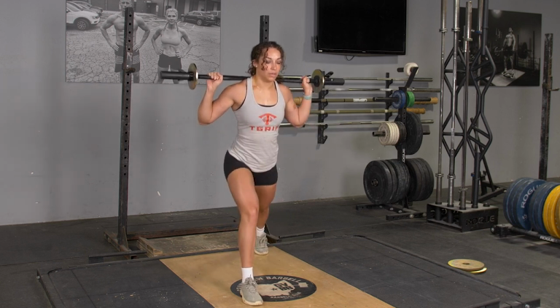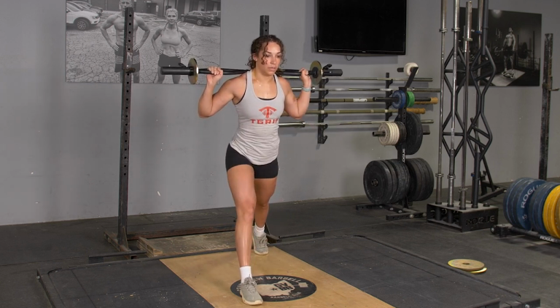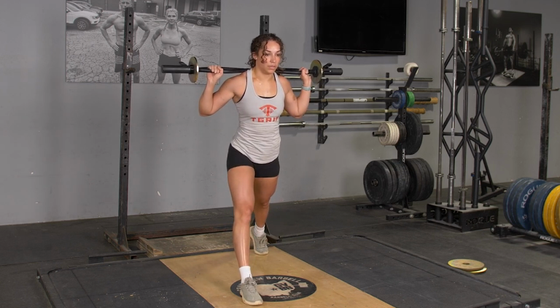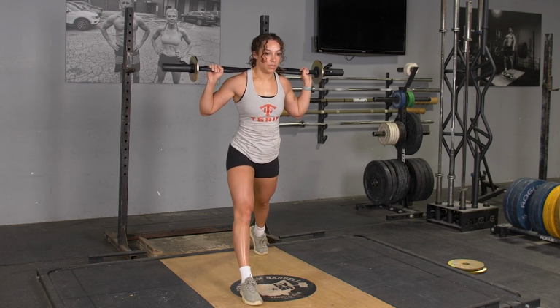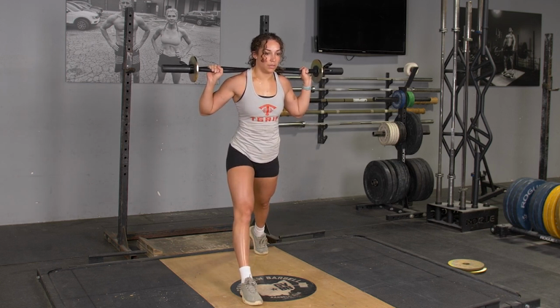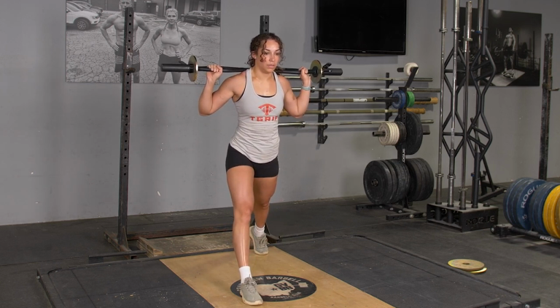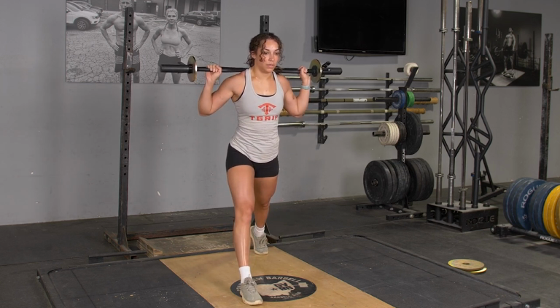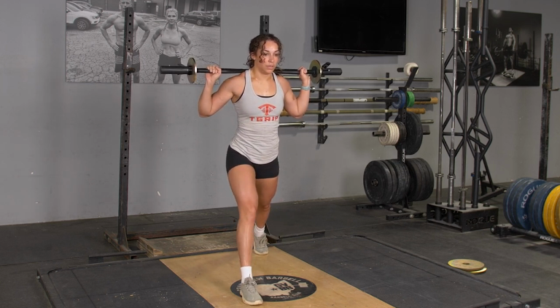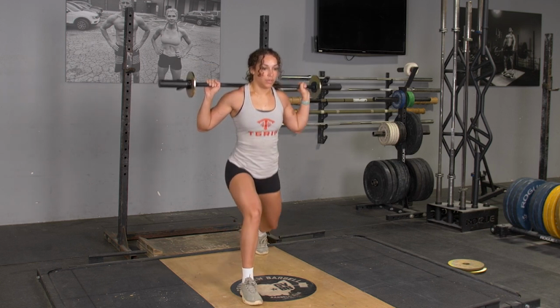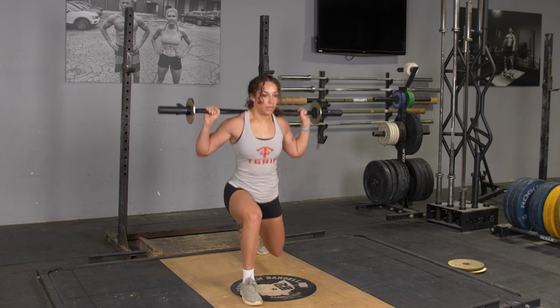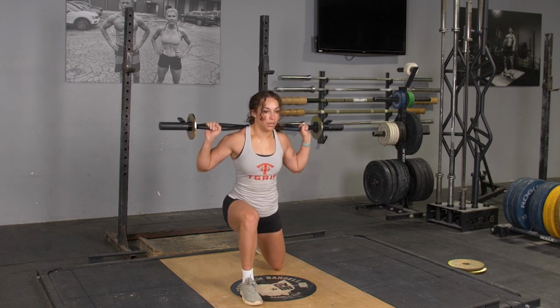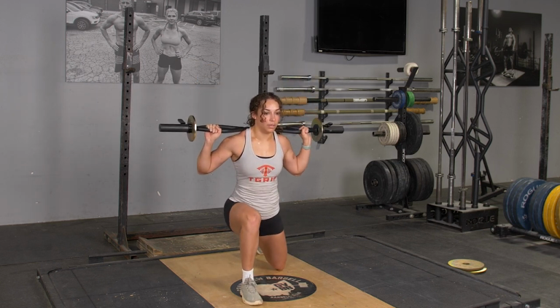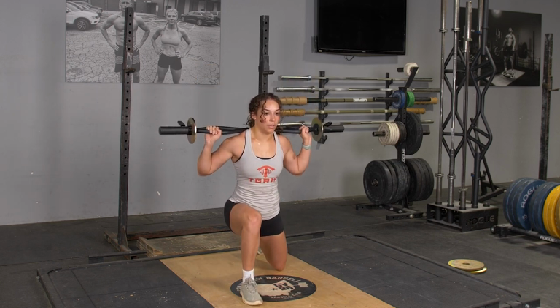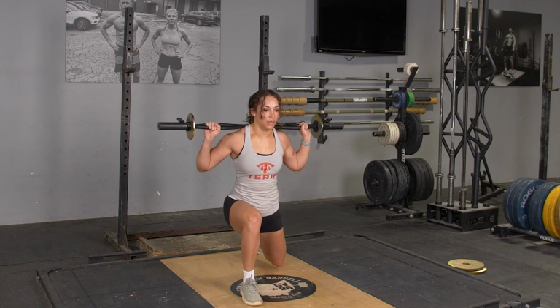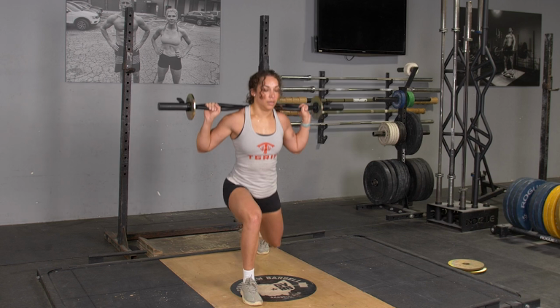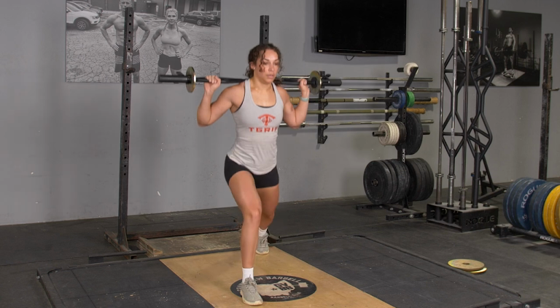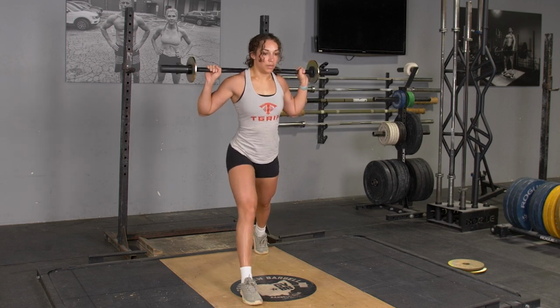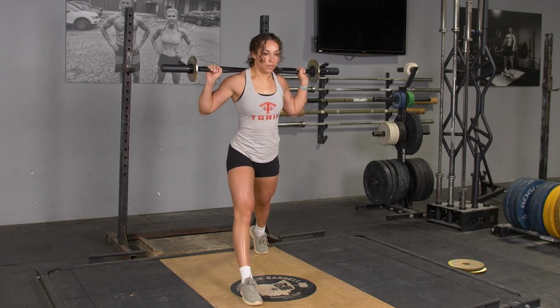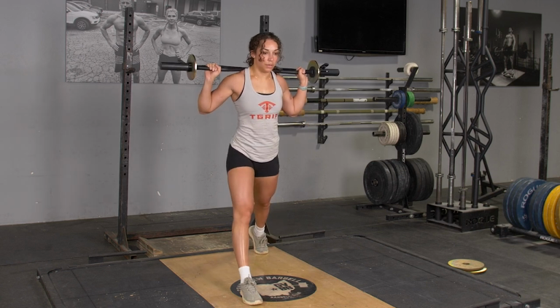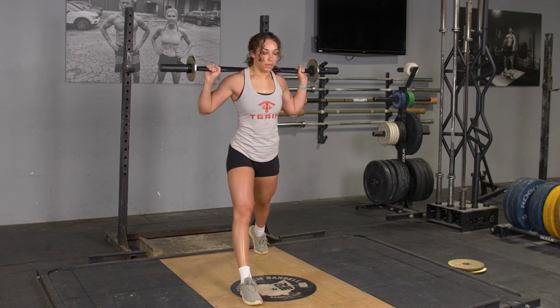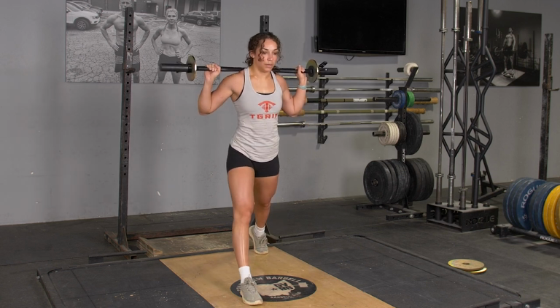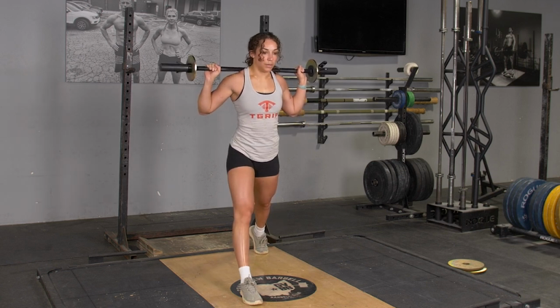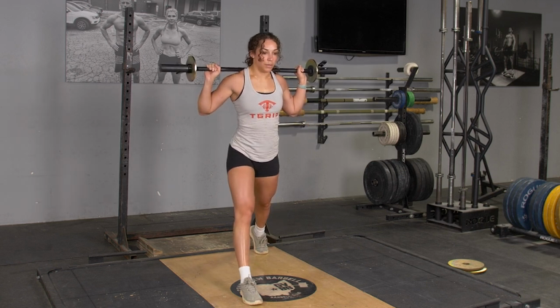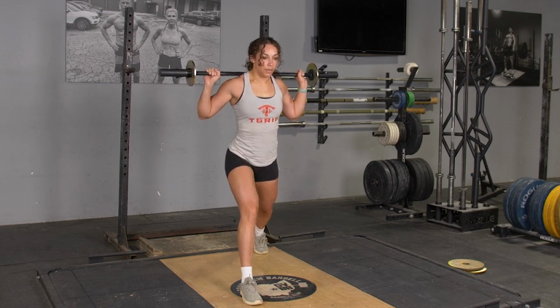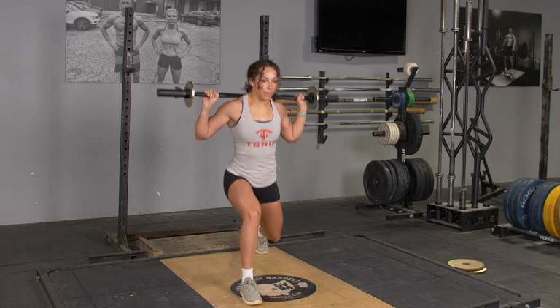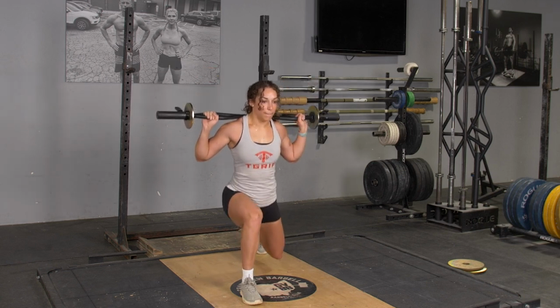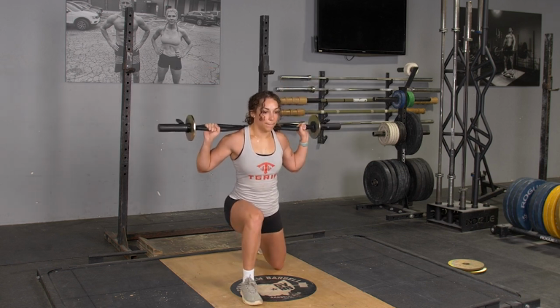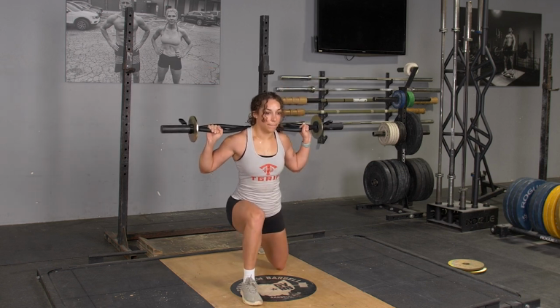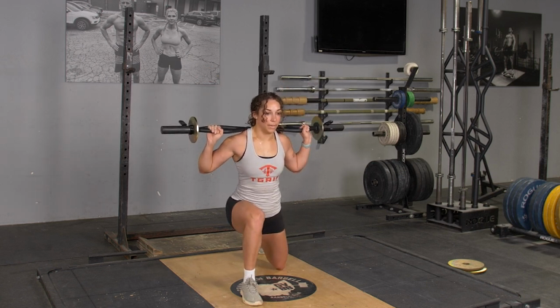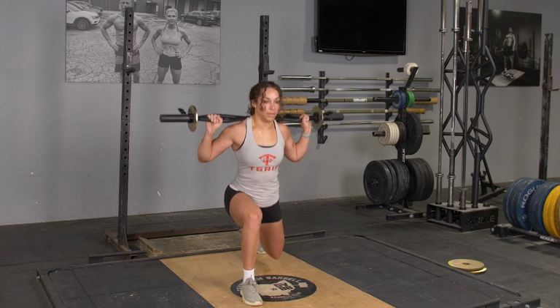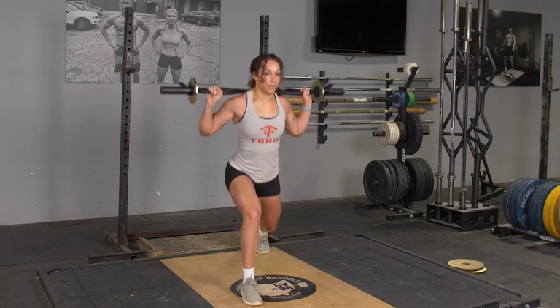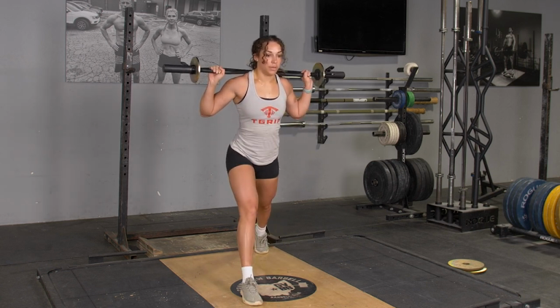Lower your body down until your rear knee nearly touches the floor. Extend back up and repeat the movement.